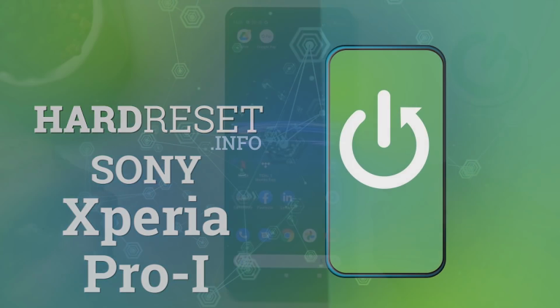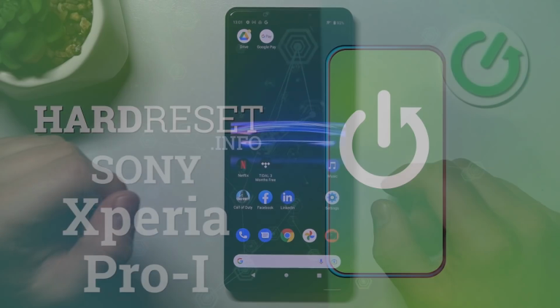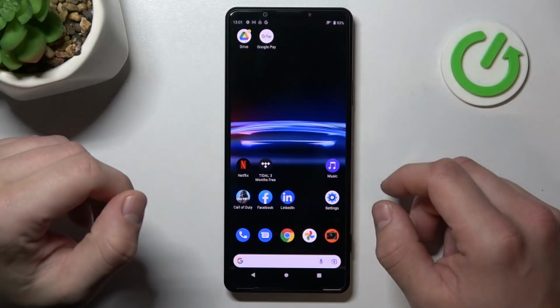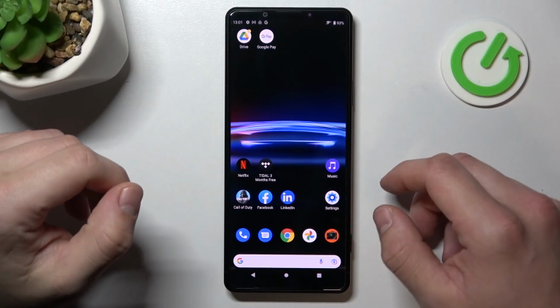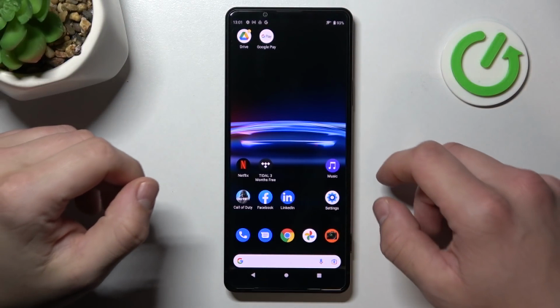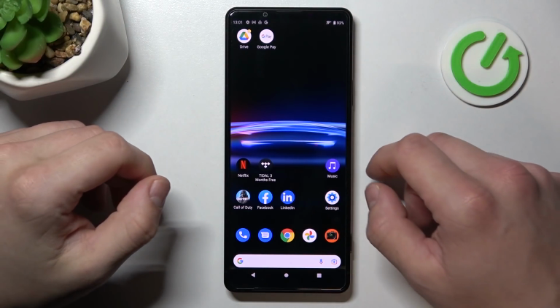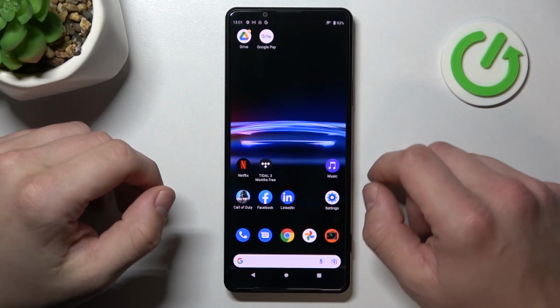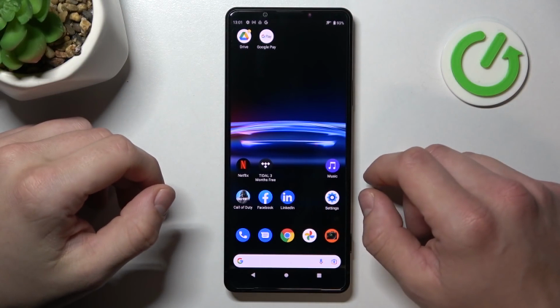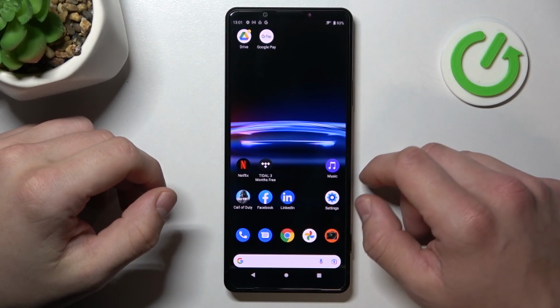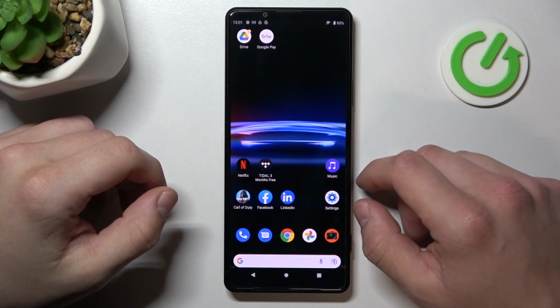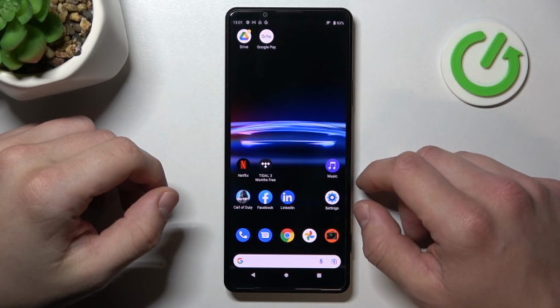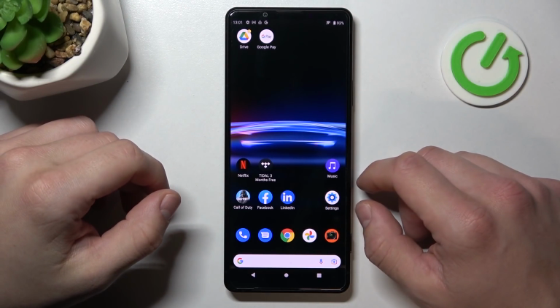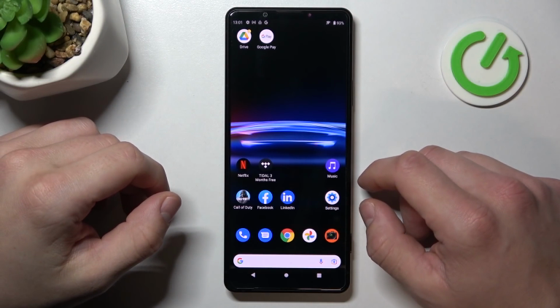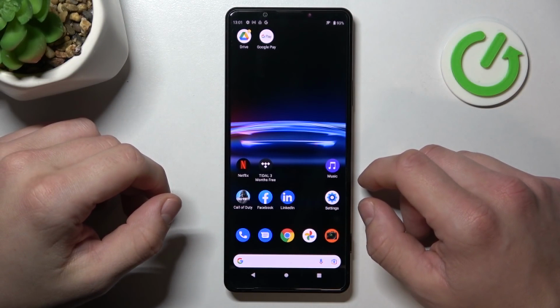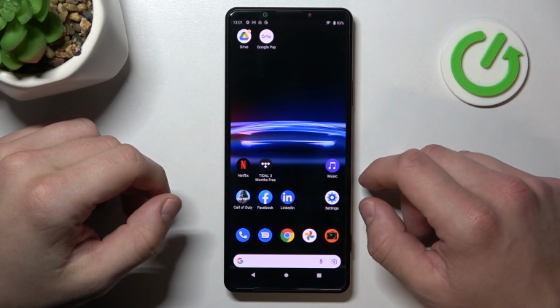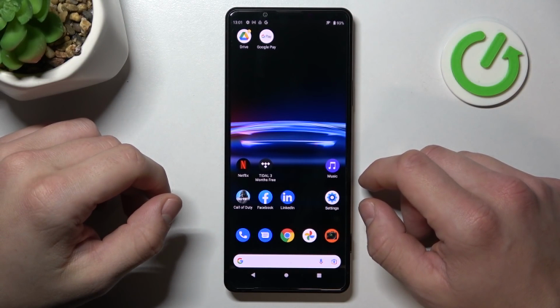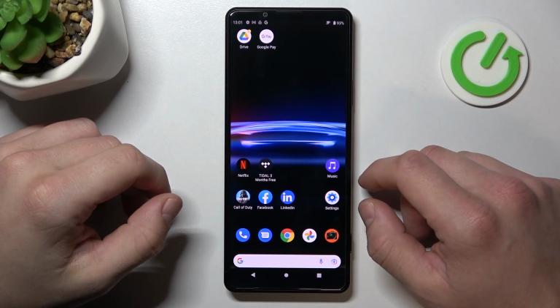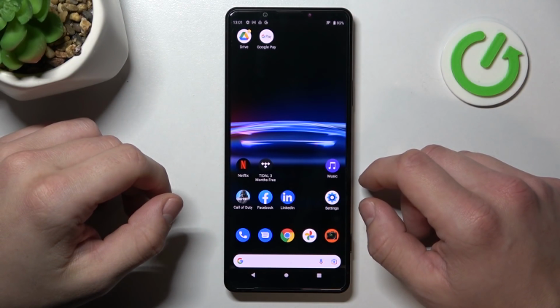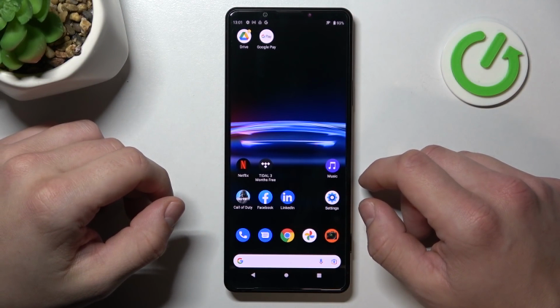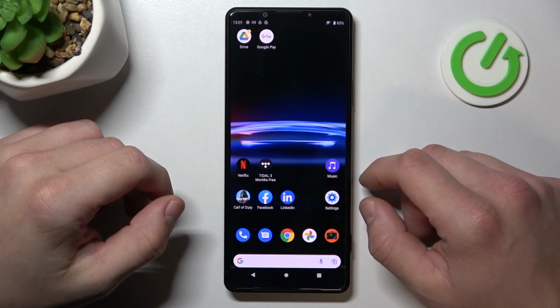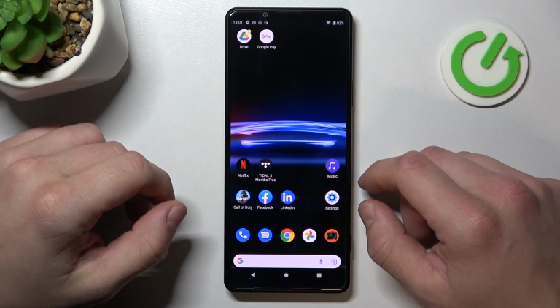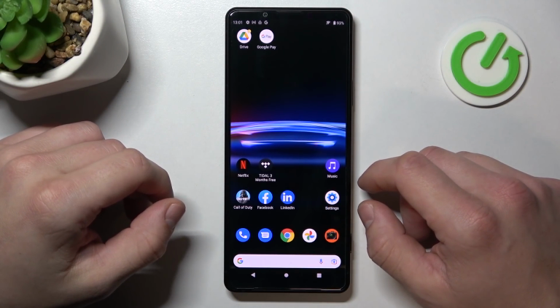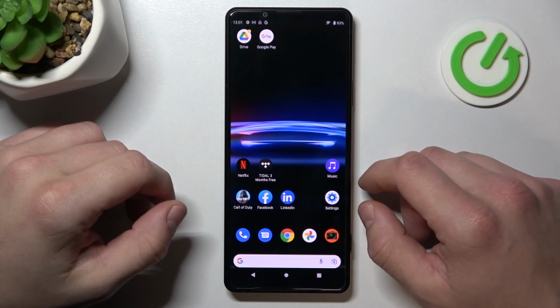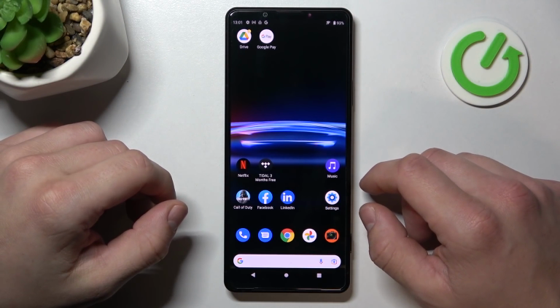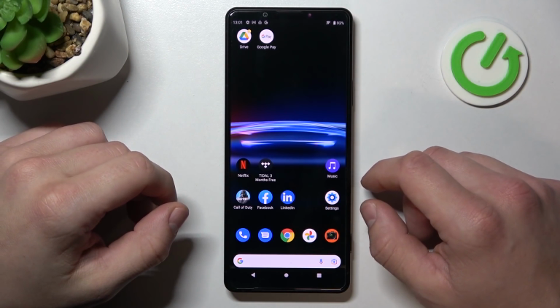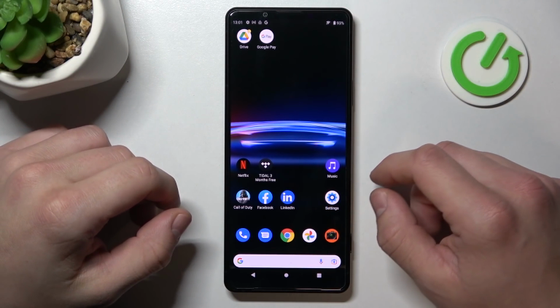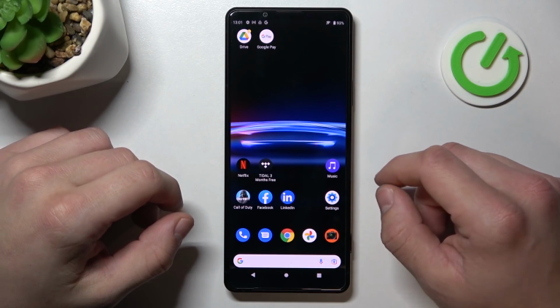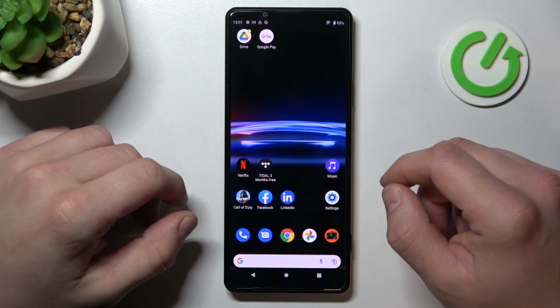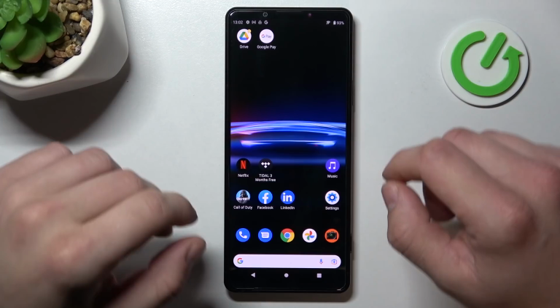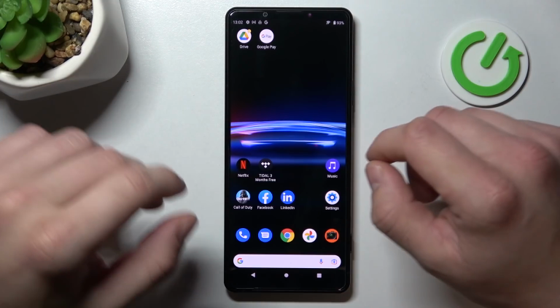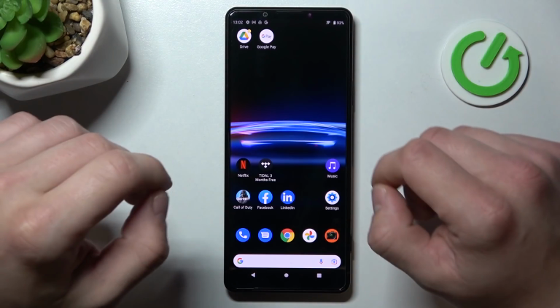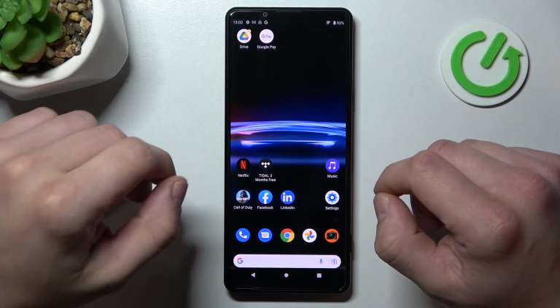Hello. In front of me I've got Sony Xperia XI. In this video I'll show you all unlock methods.